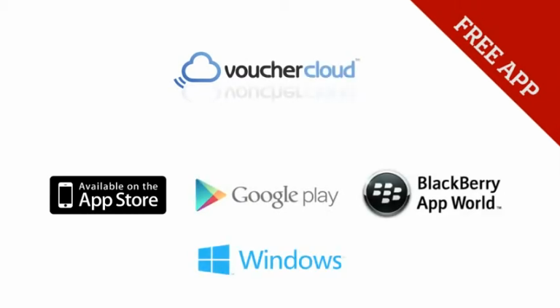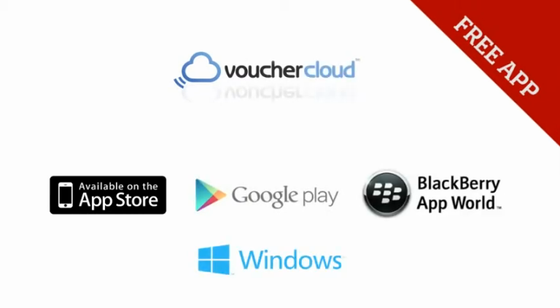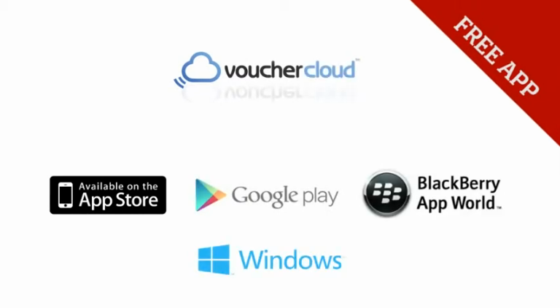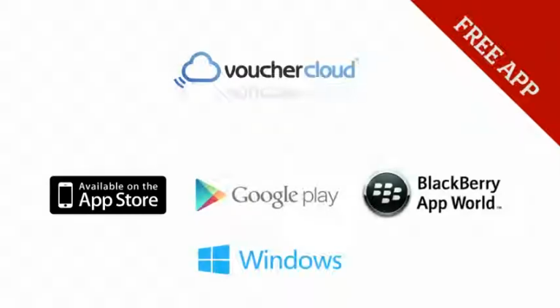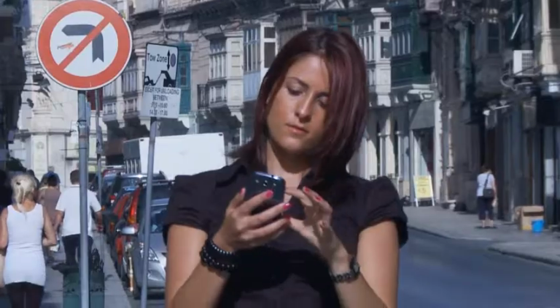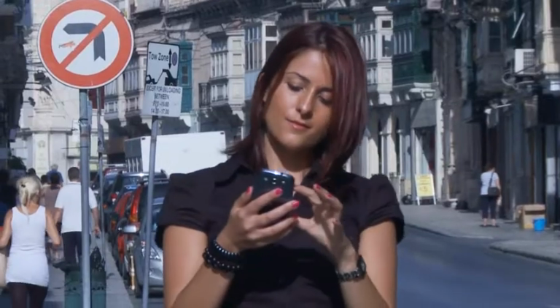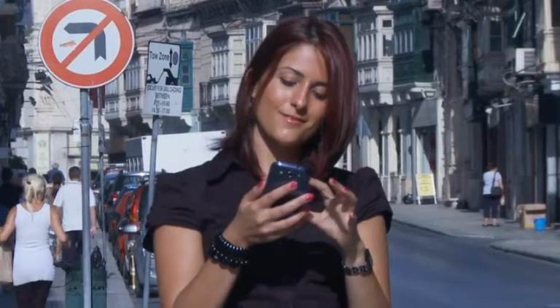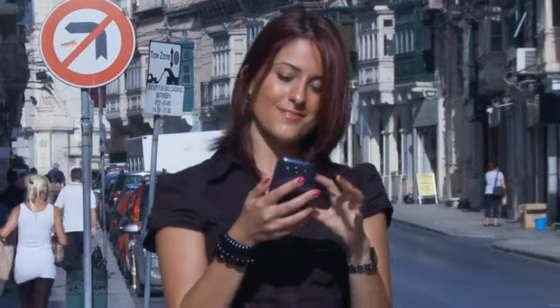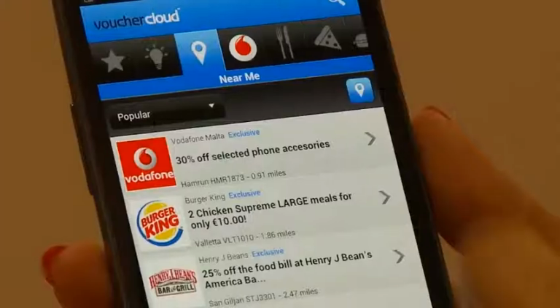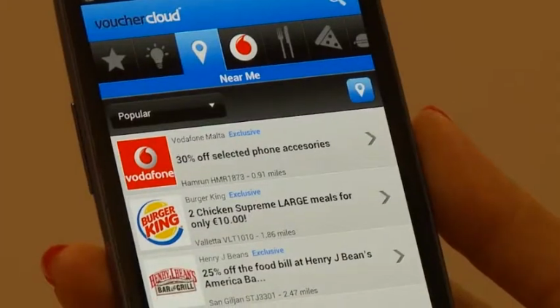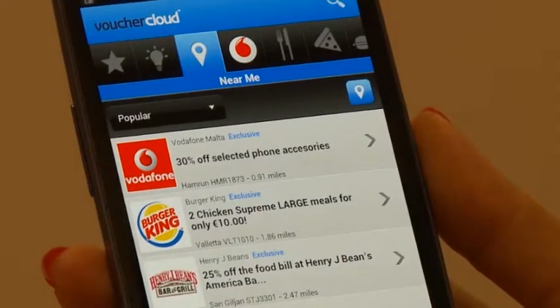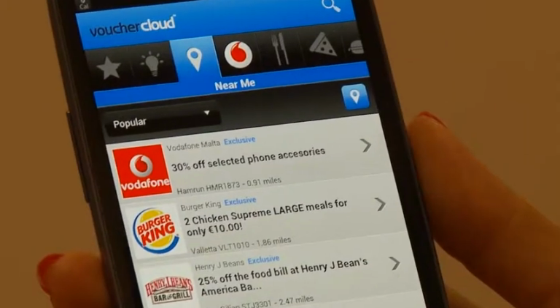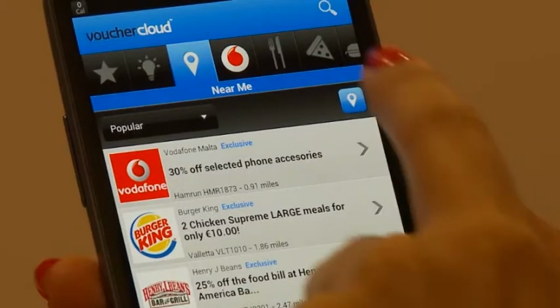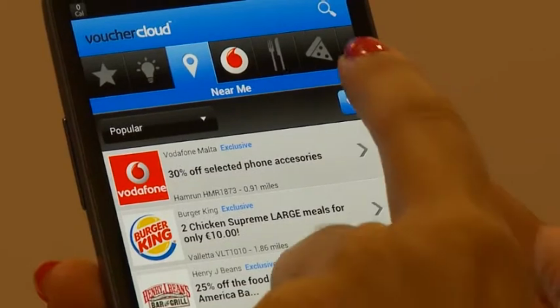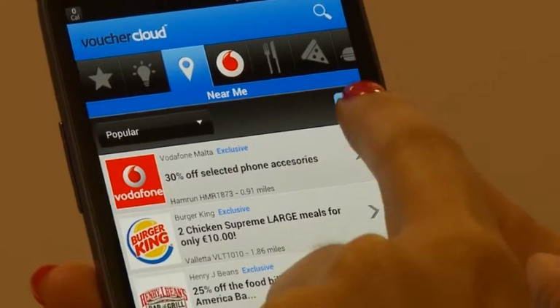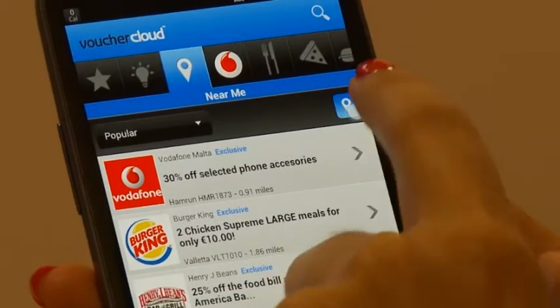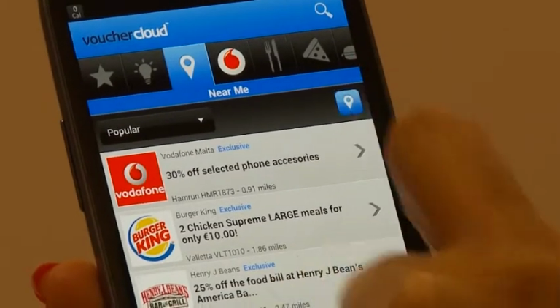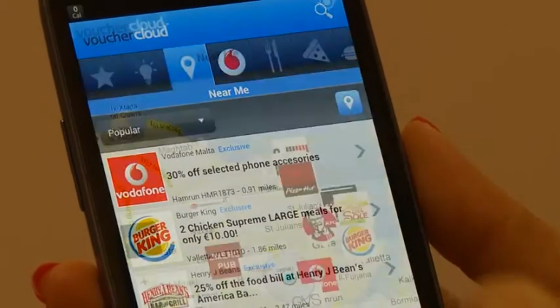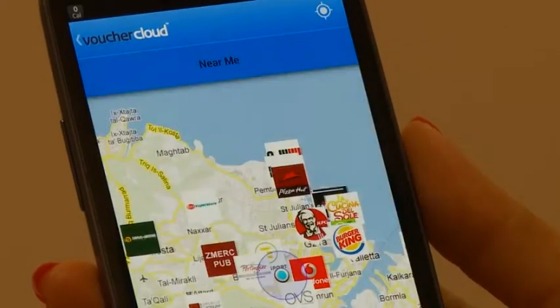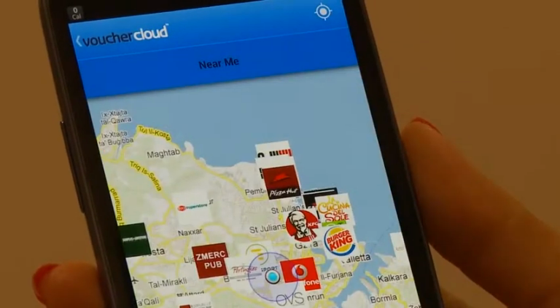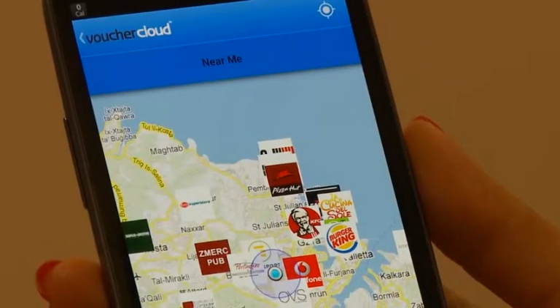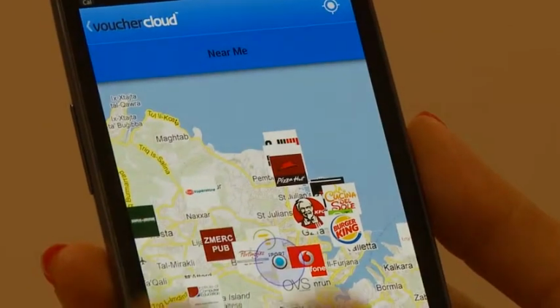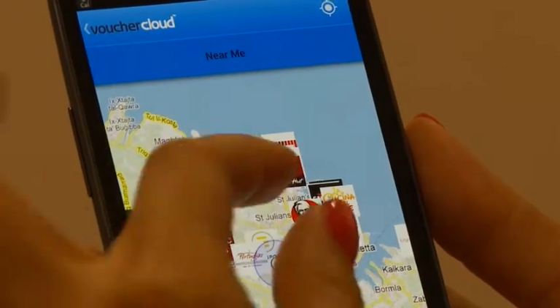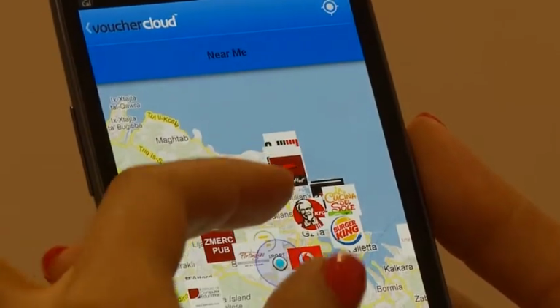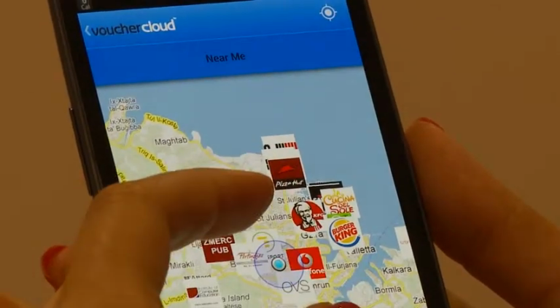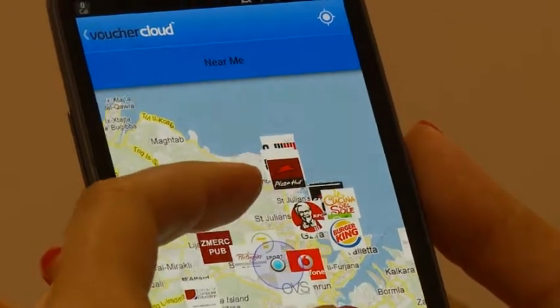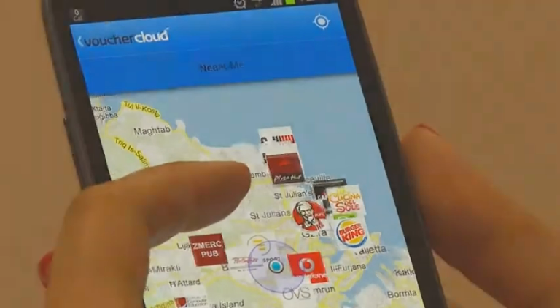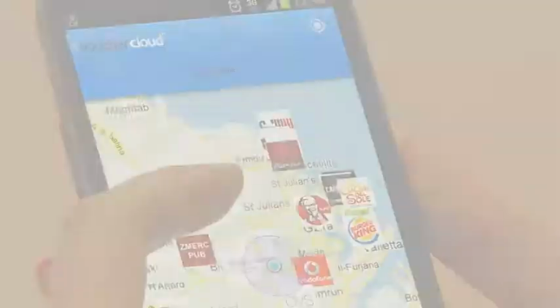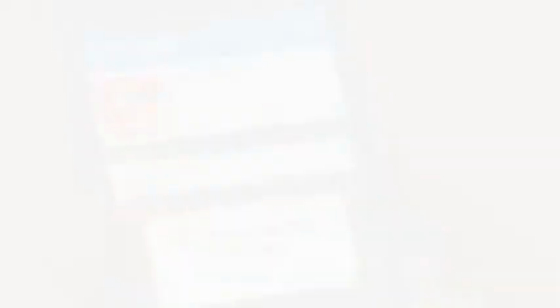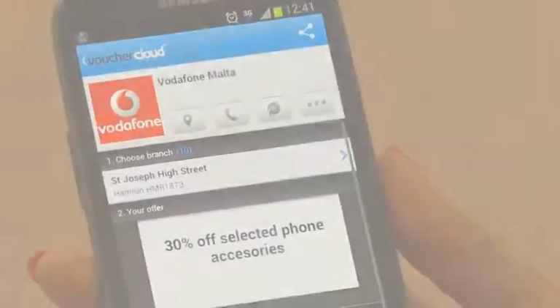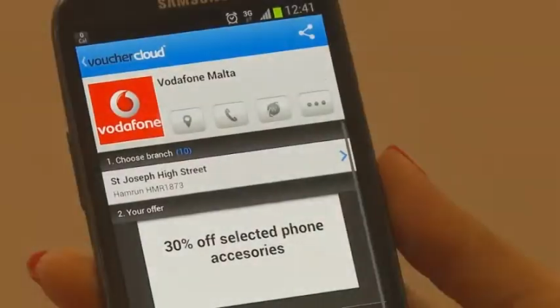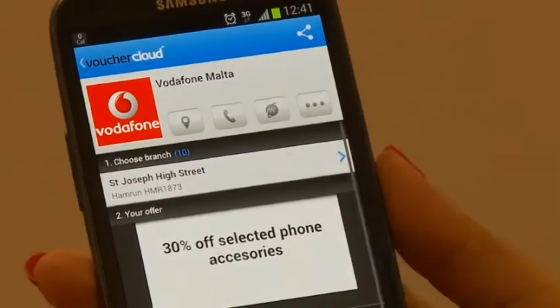All you need to do is download the application, find the closest store on Voucher Cloud using your smartphone's GPS system, and show the code.